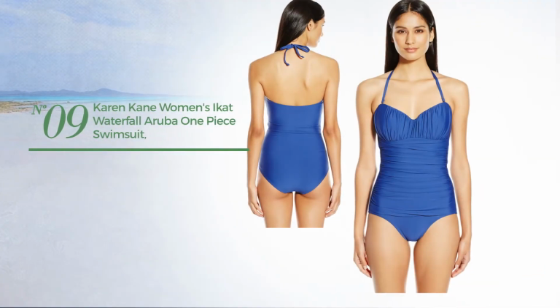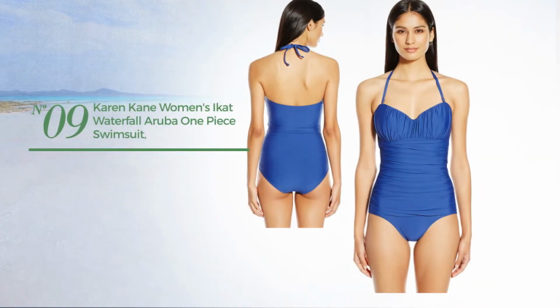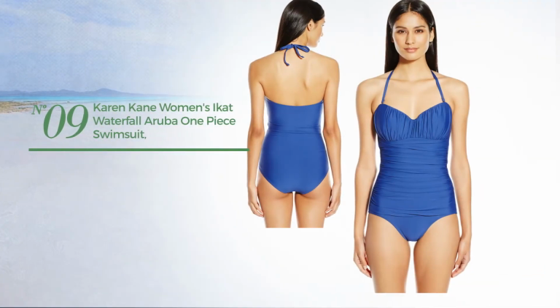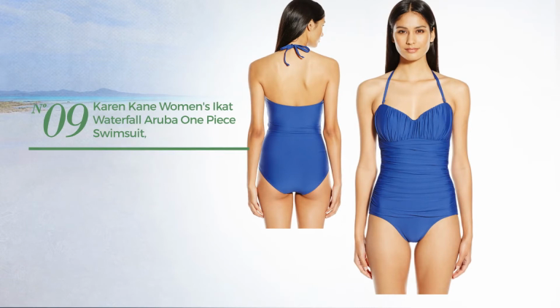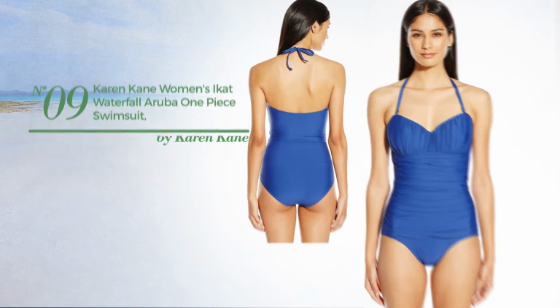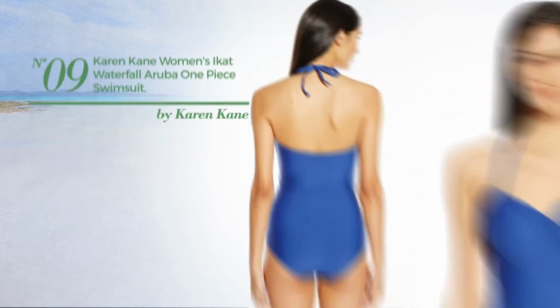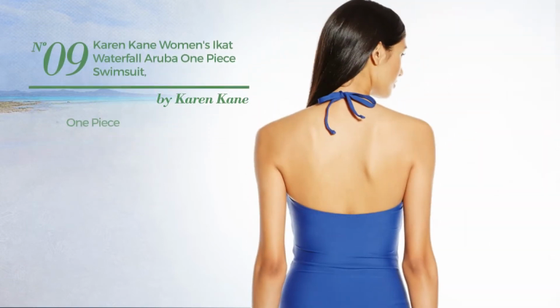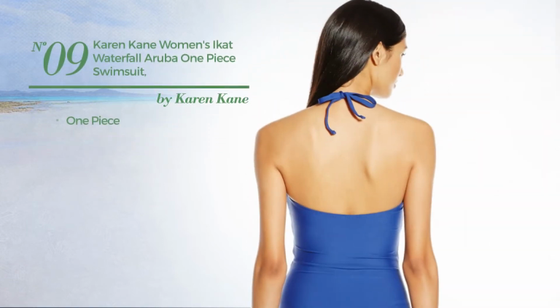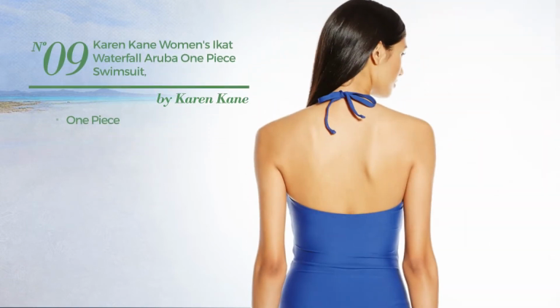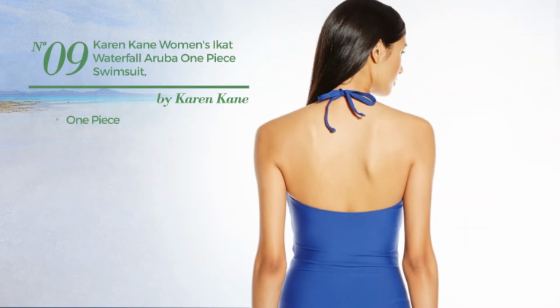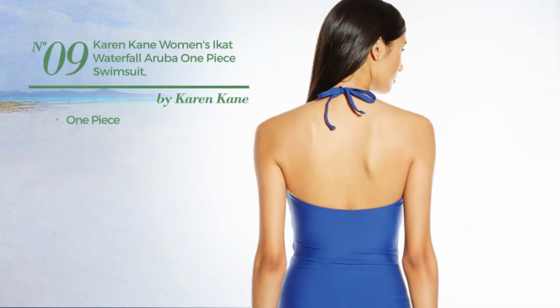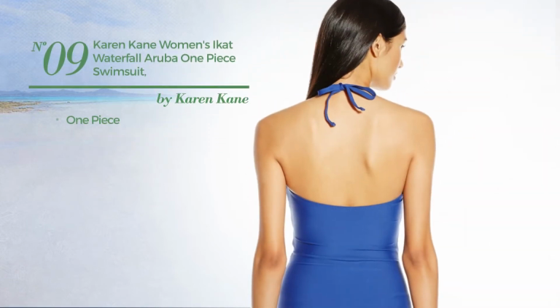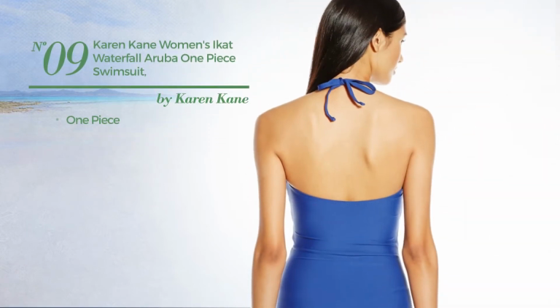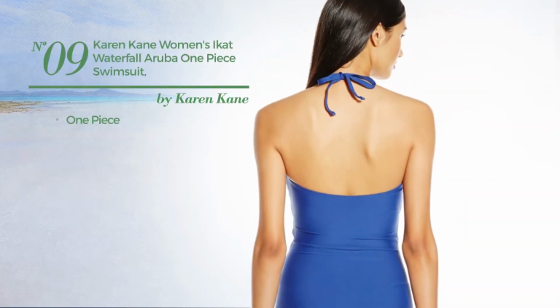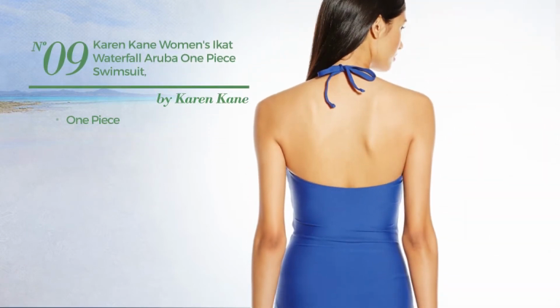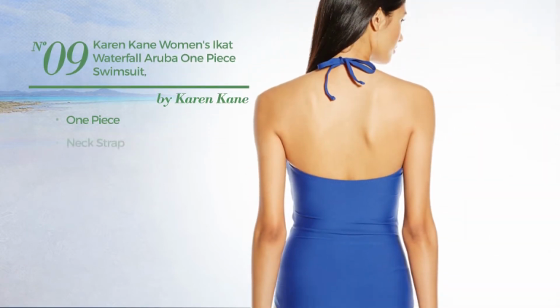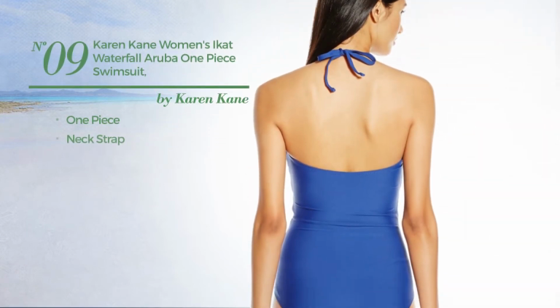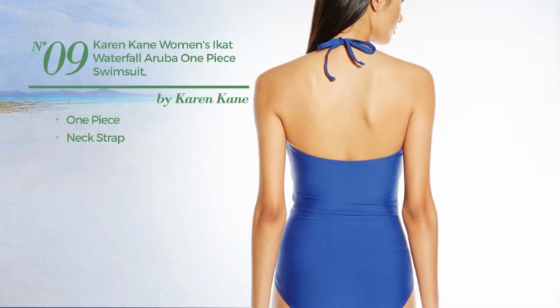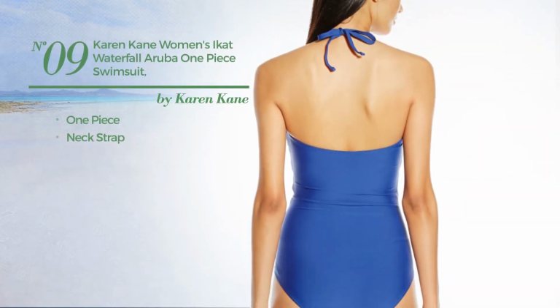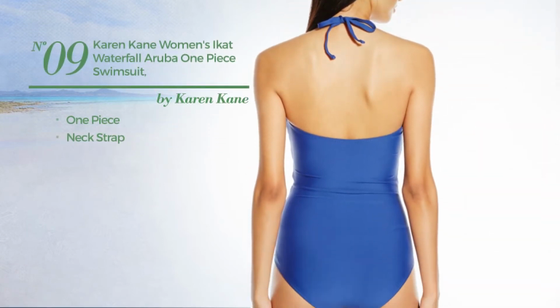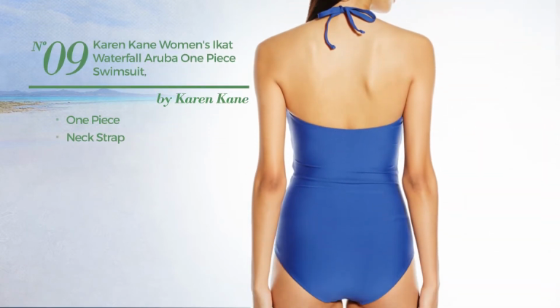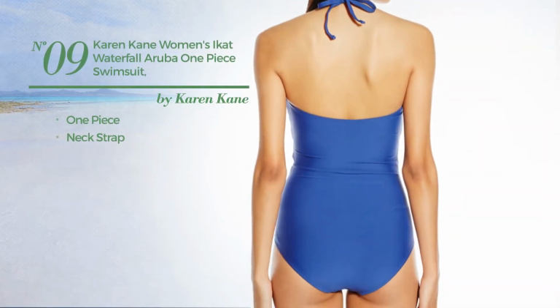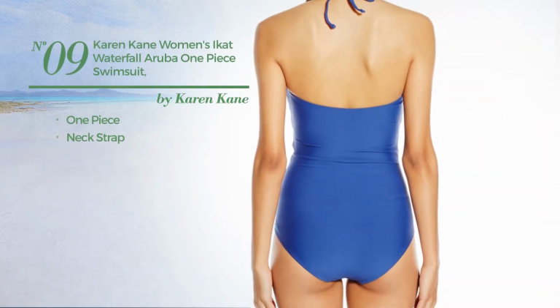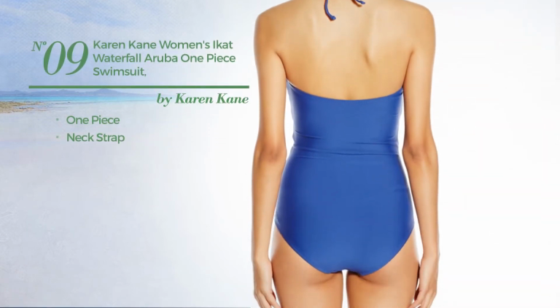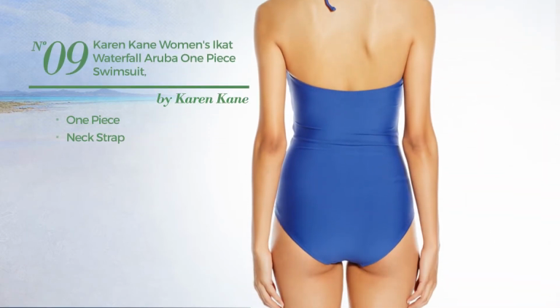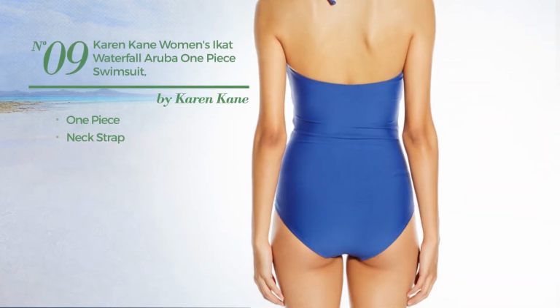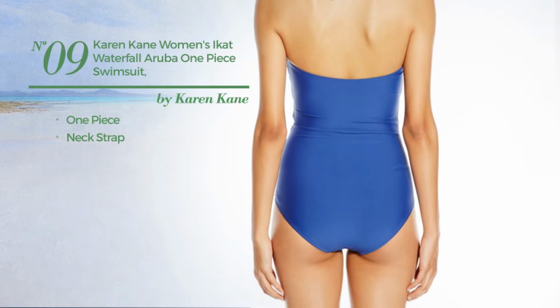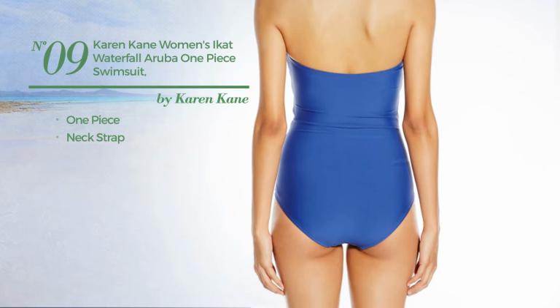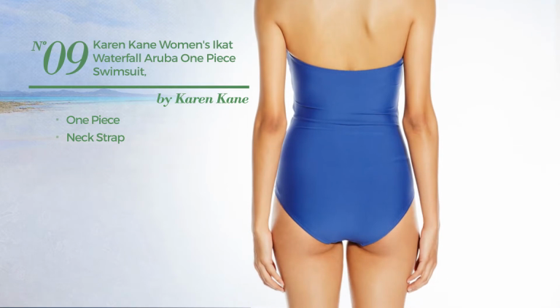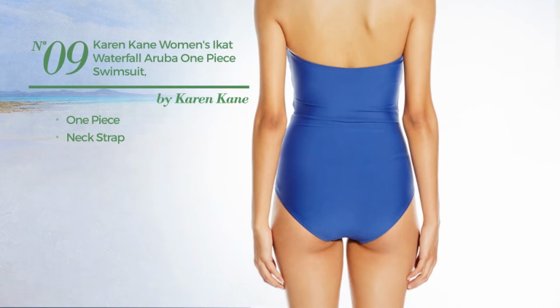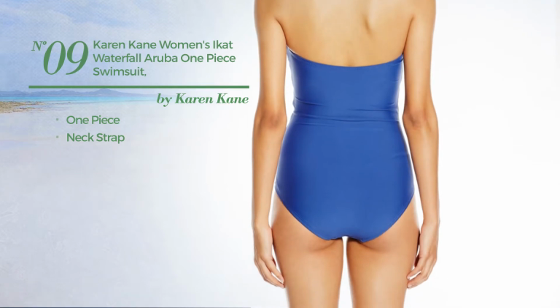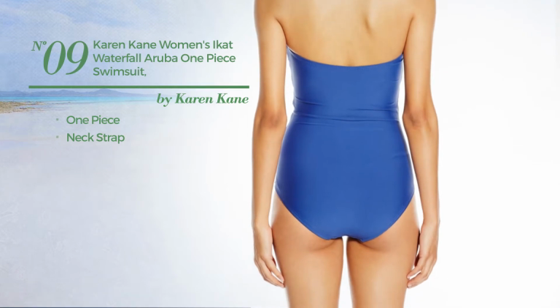Number nine: a one-piece swimsuit with a neck strap. Available in two other colors.